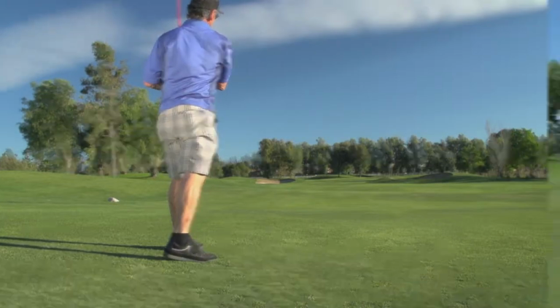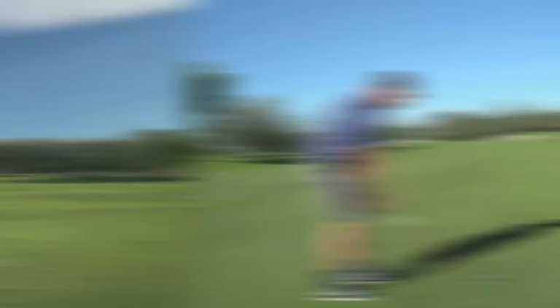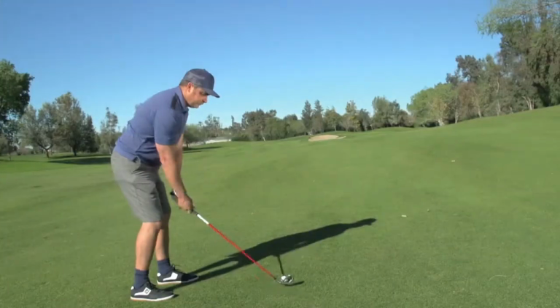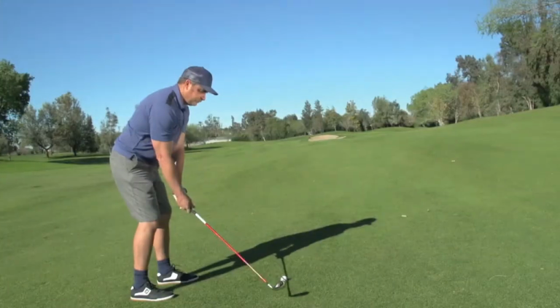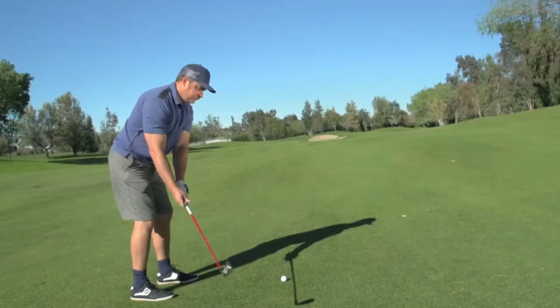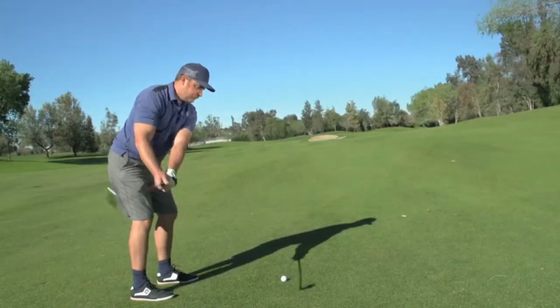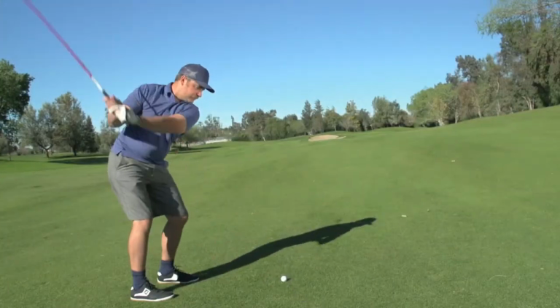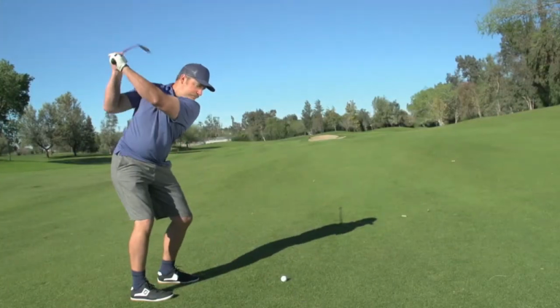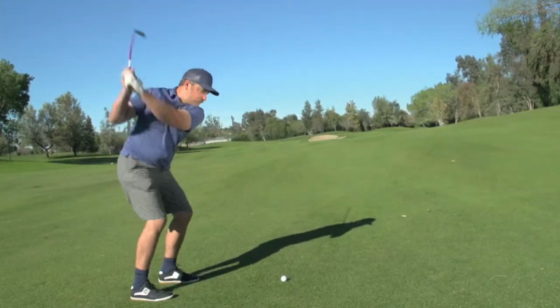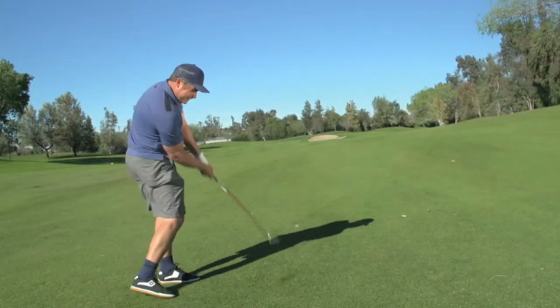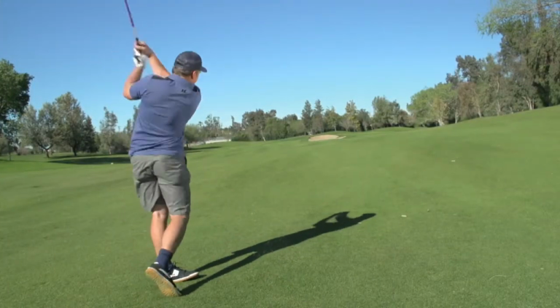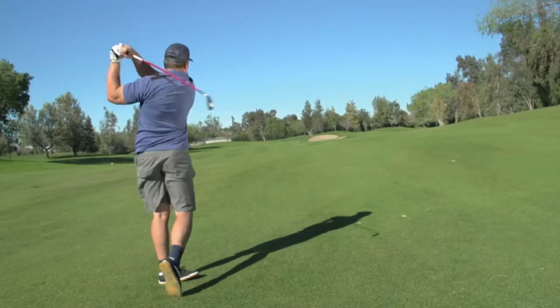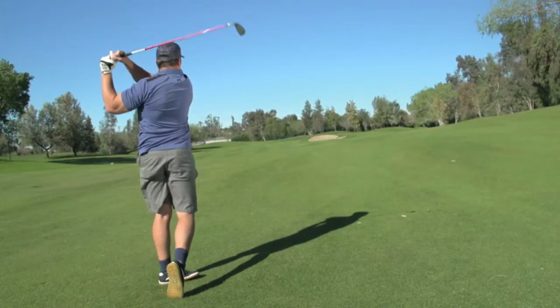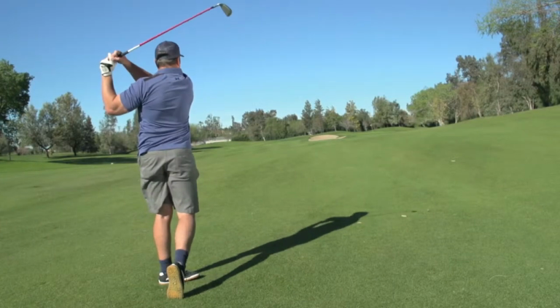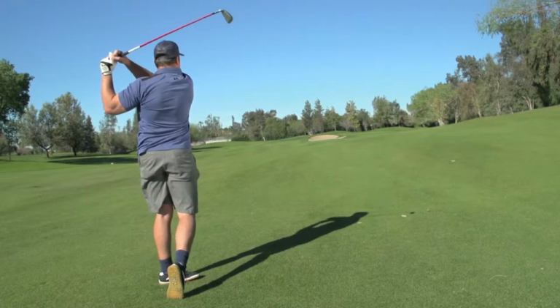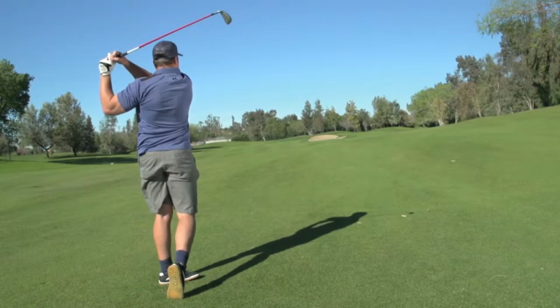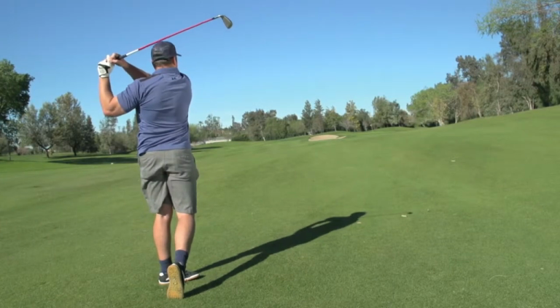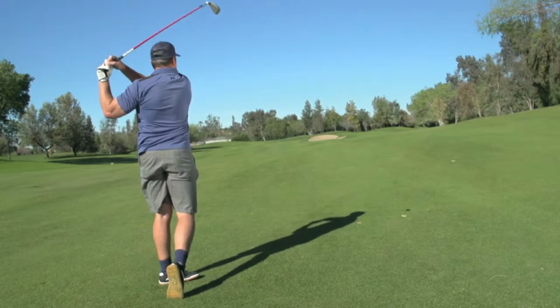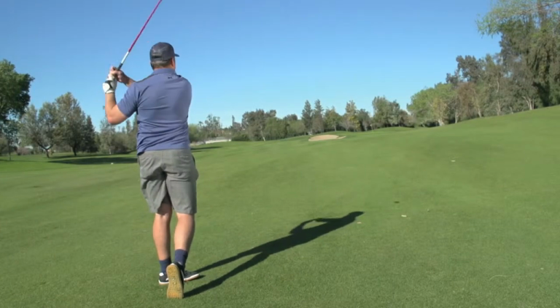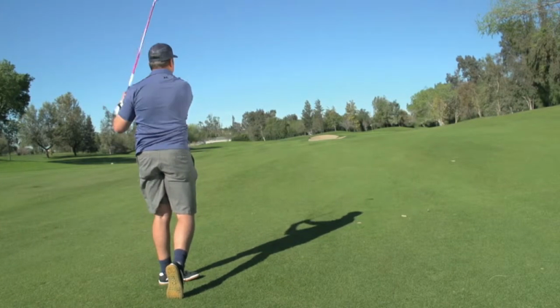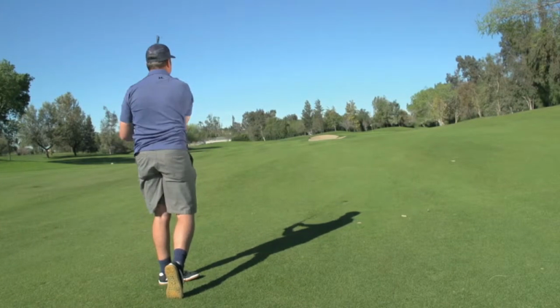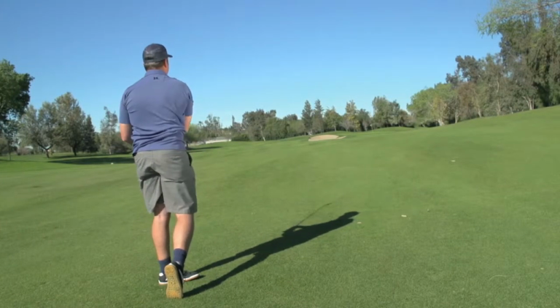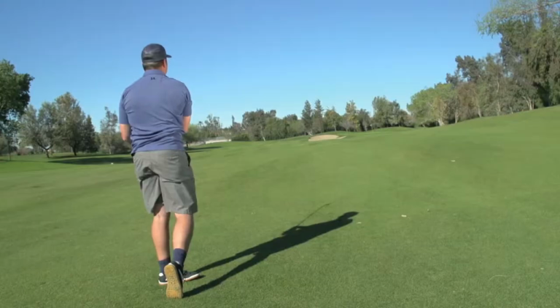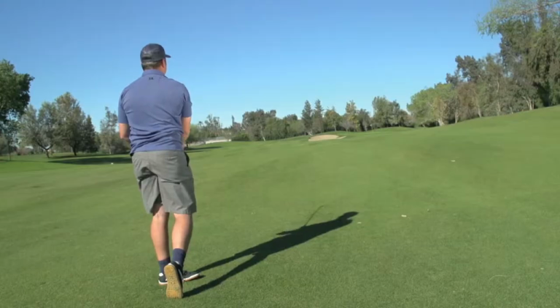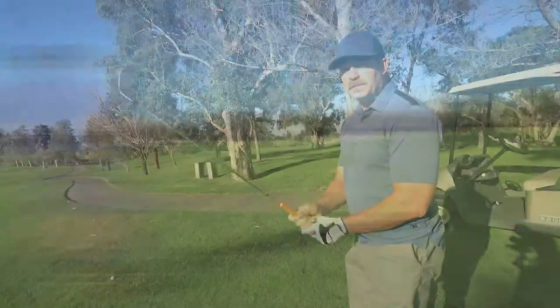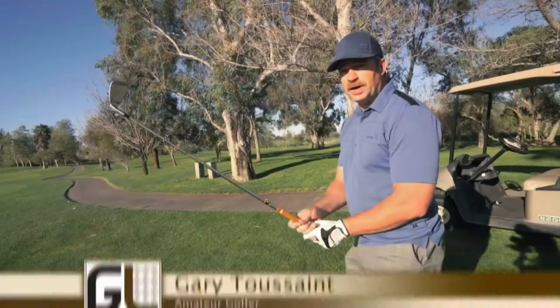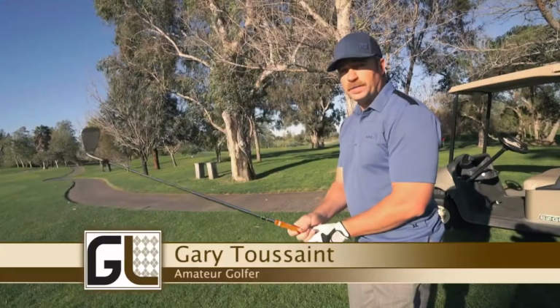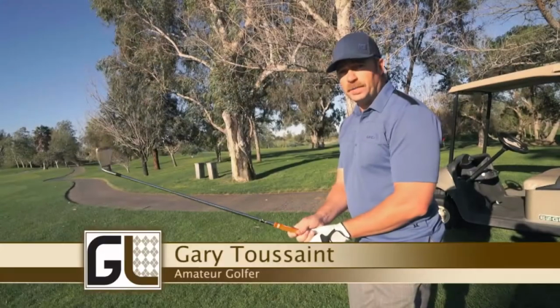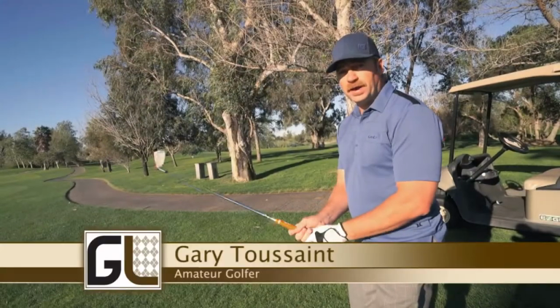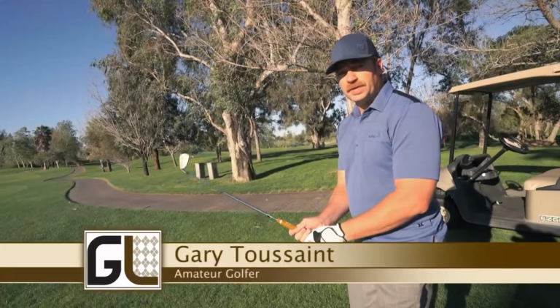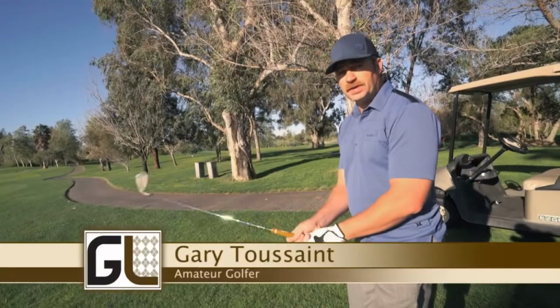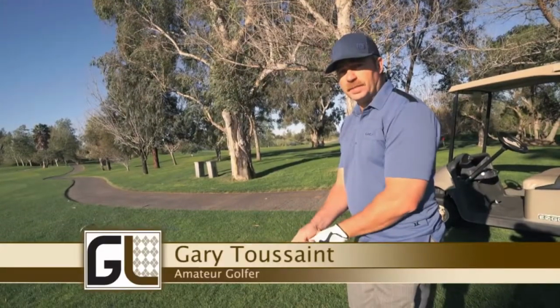I think it's comparable to different clubs I've played. It seems like a nice club — I wouldn't have a problem playing with these.